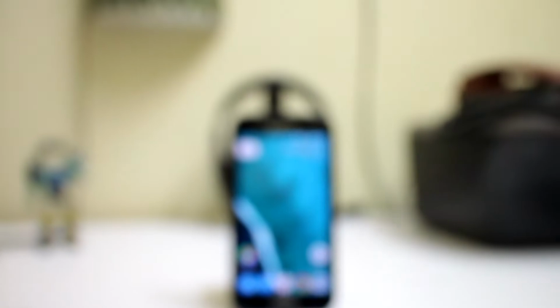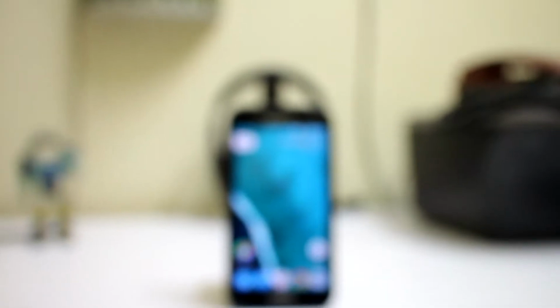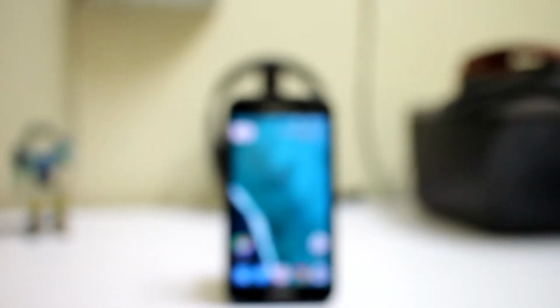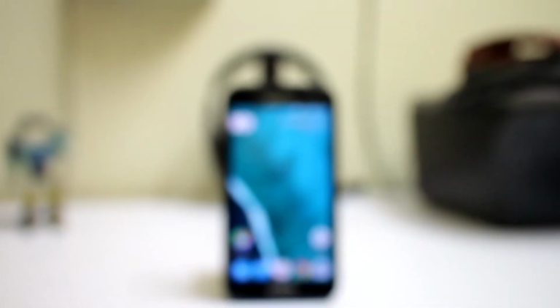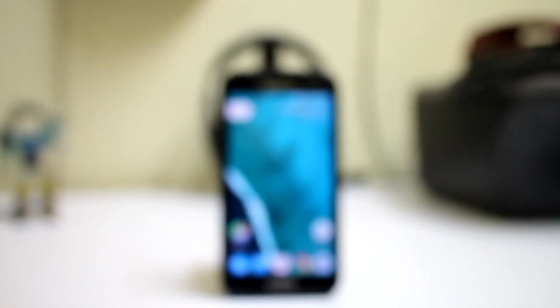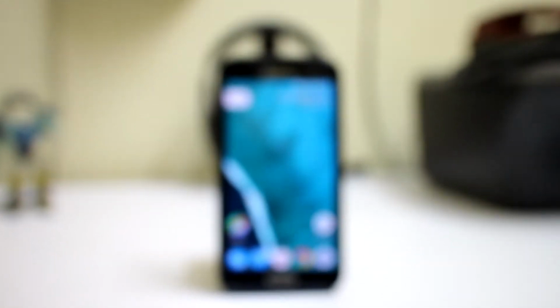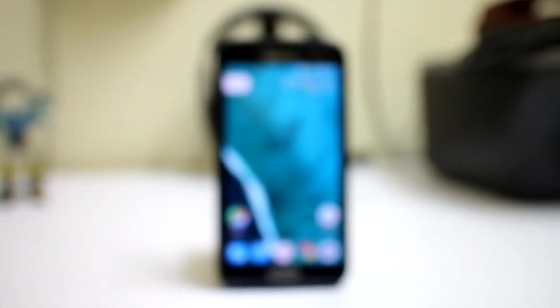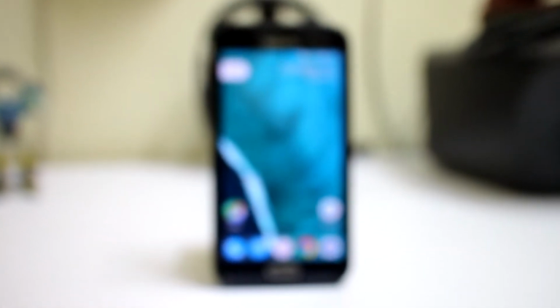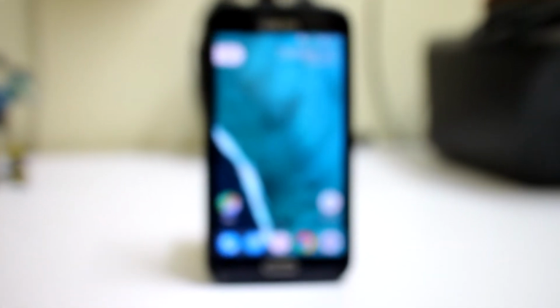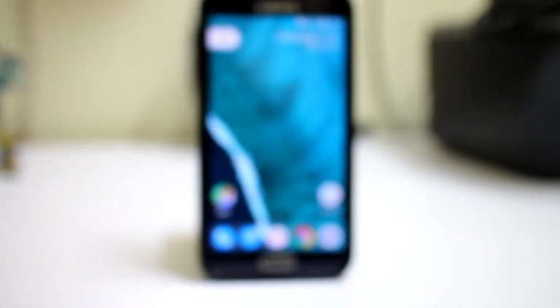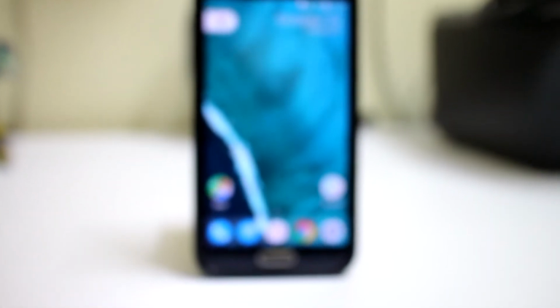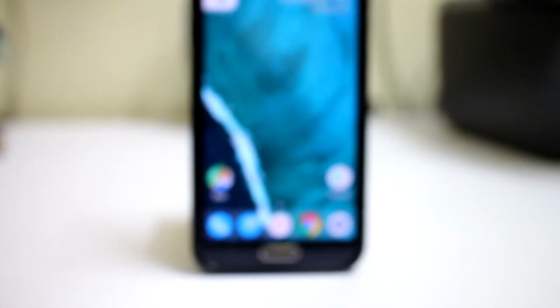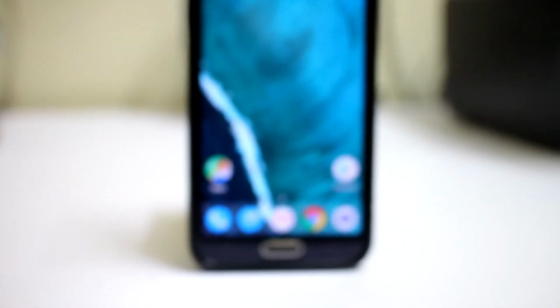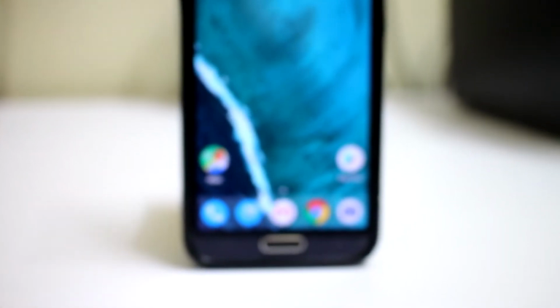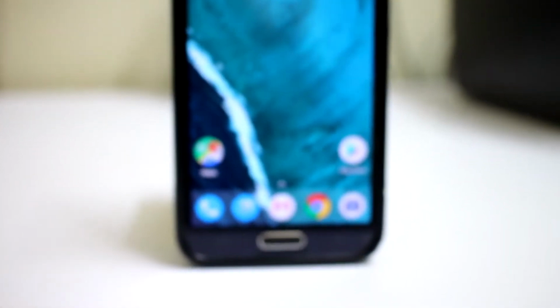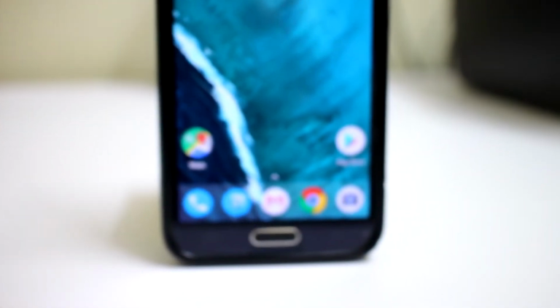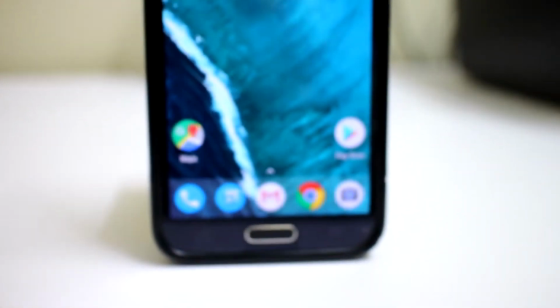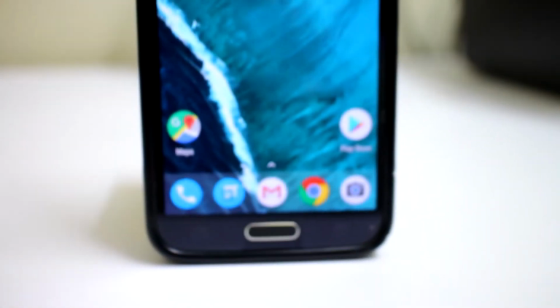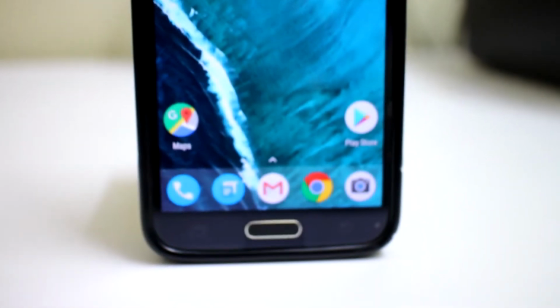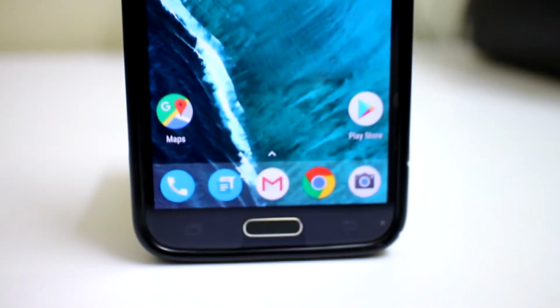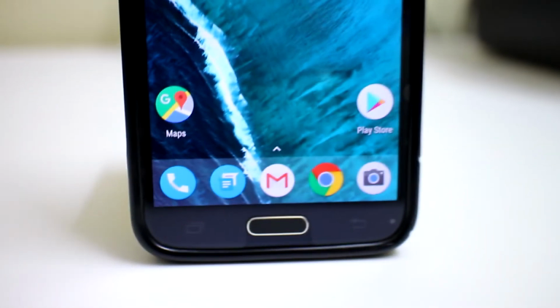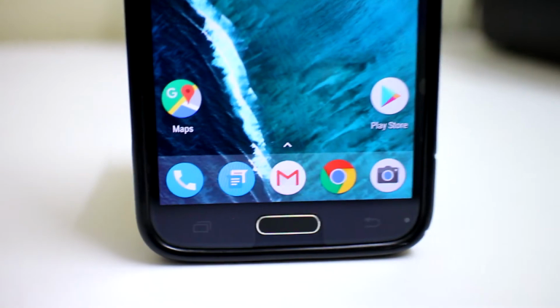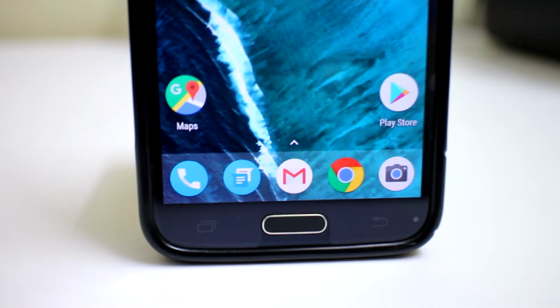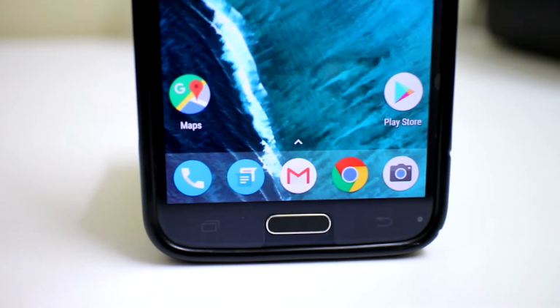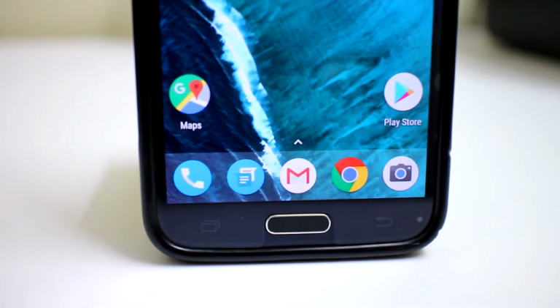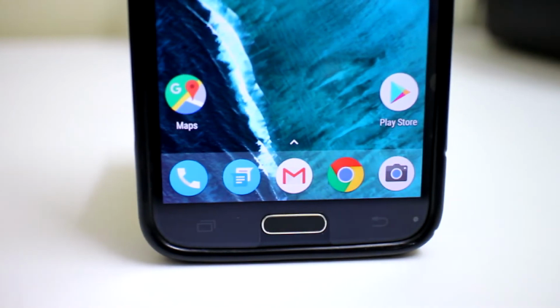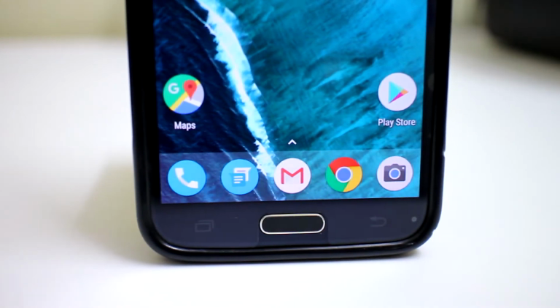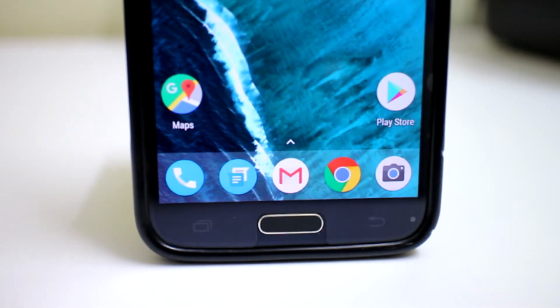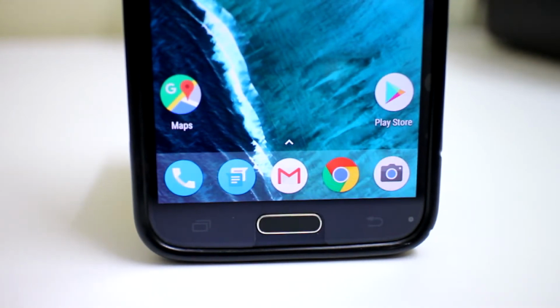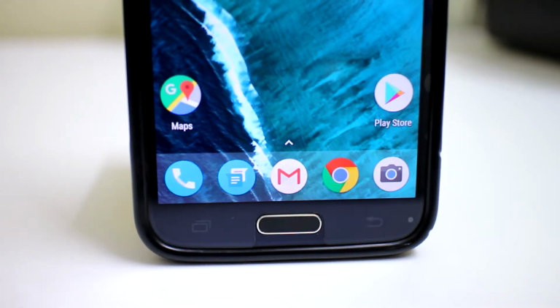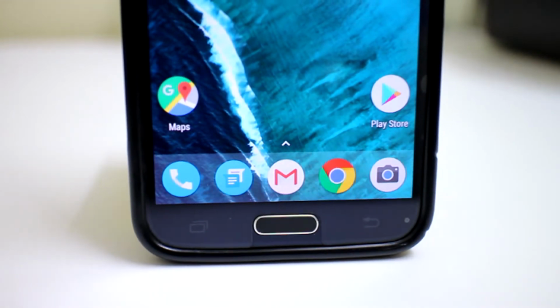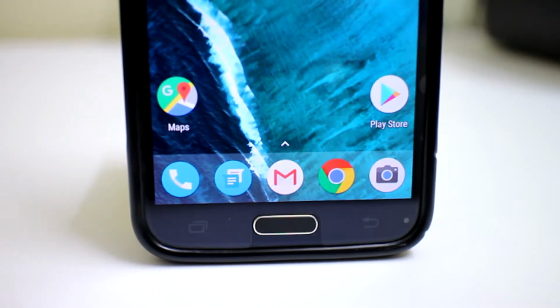Most of us like the Pixel Launcher, but customization is not really its strong point. Here's how you can get the best of both worlds.